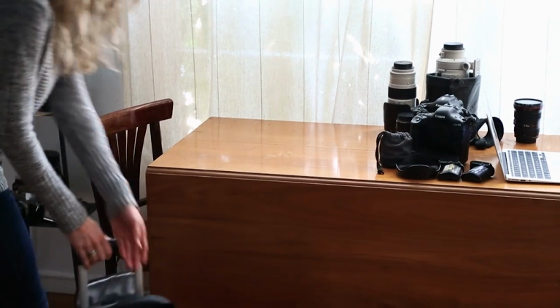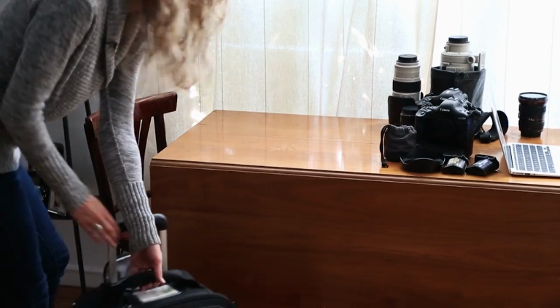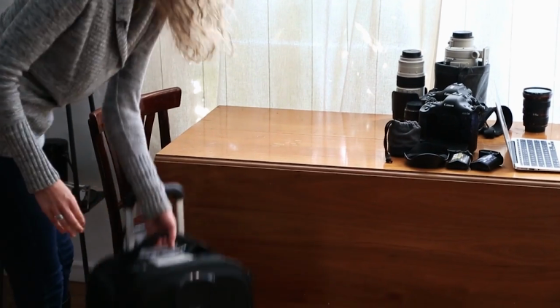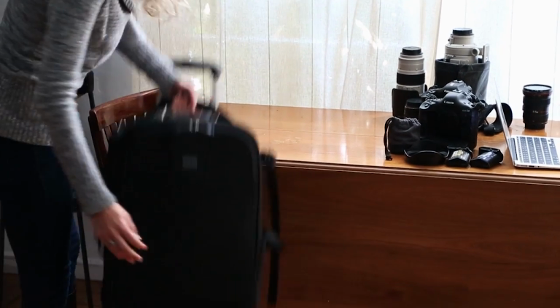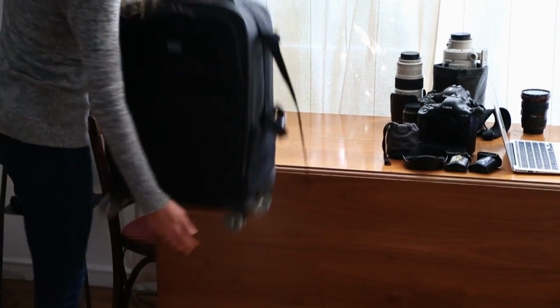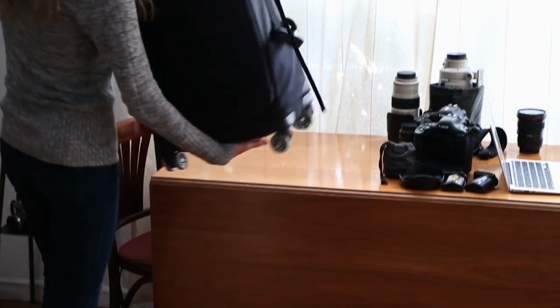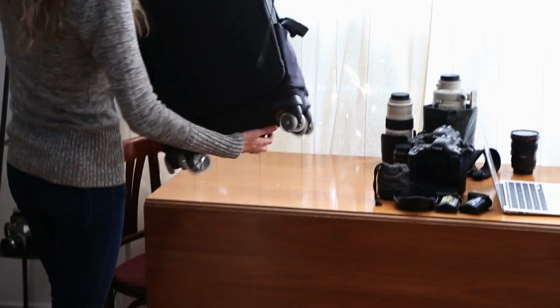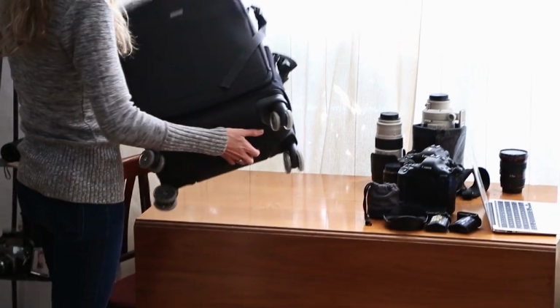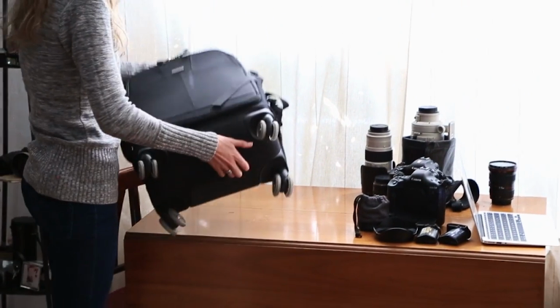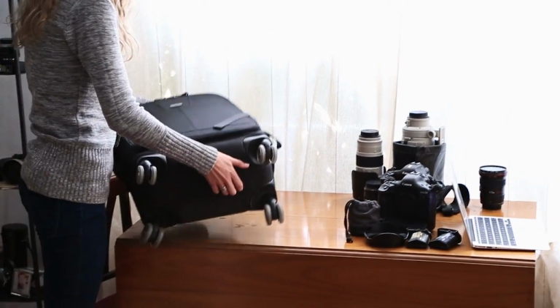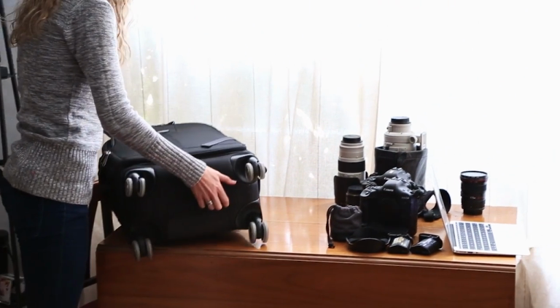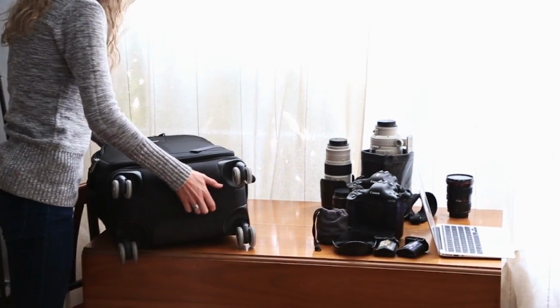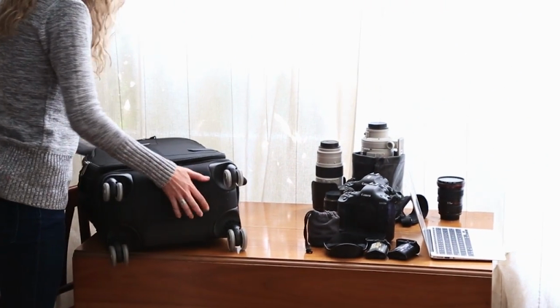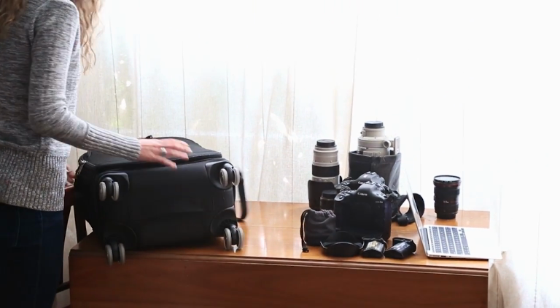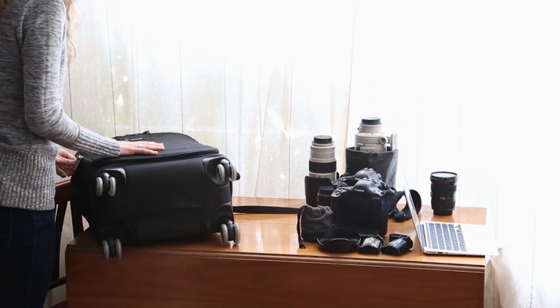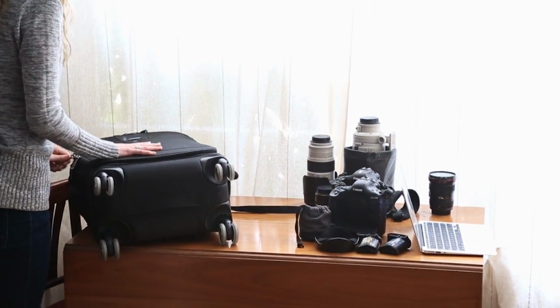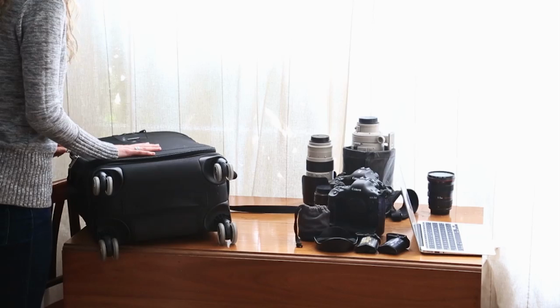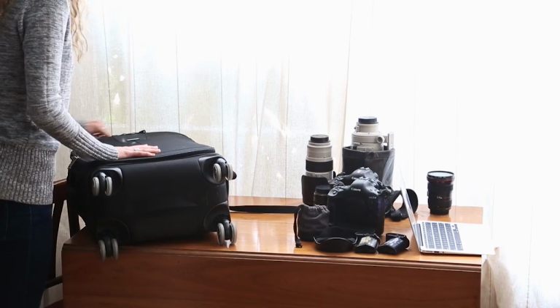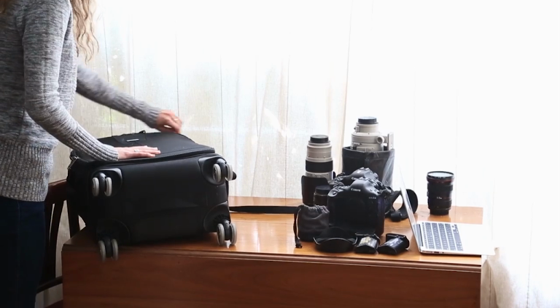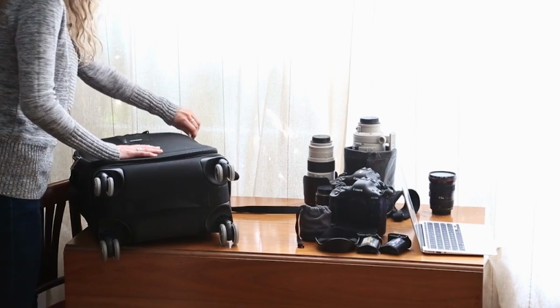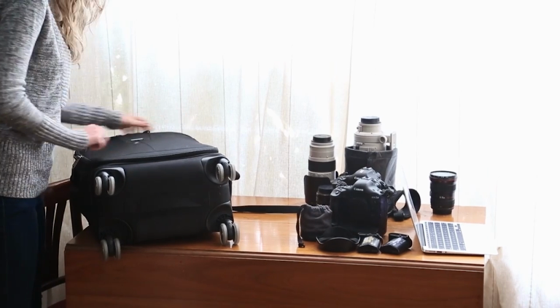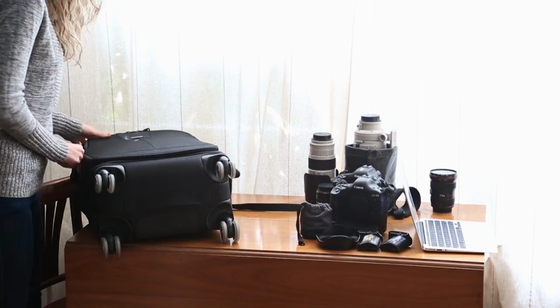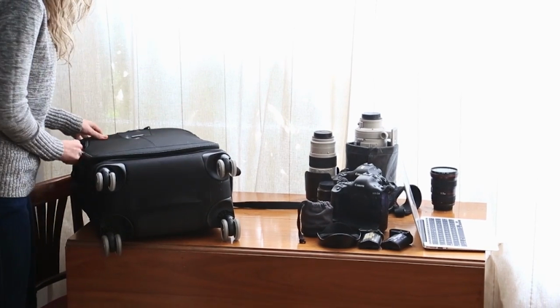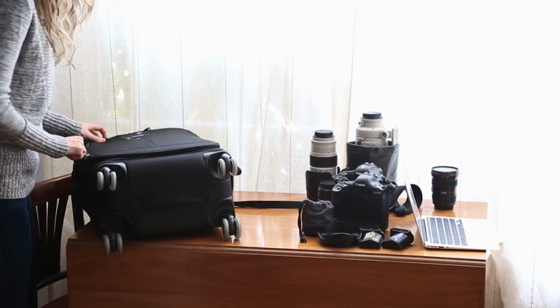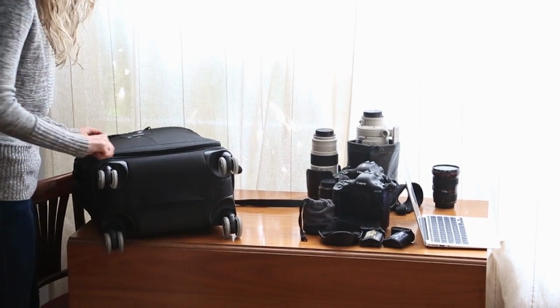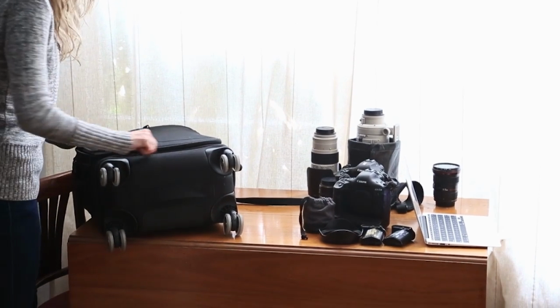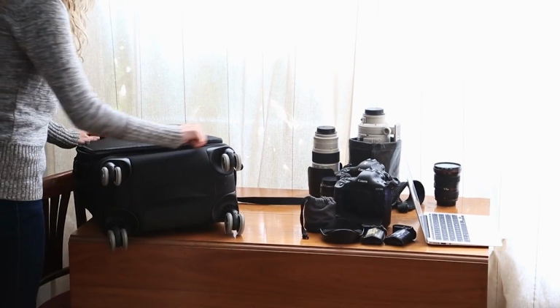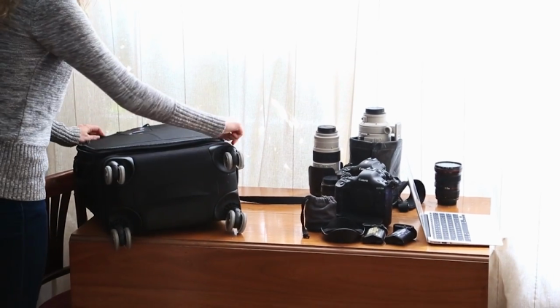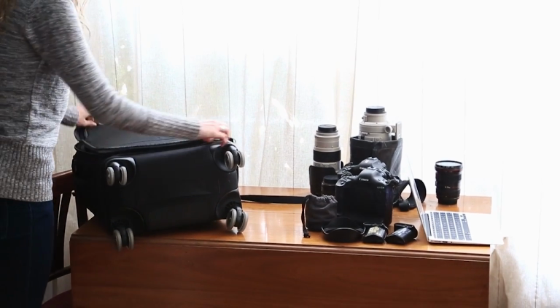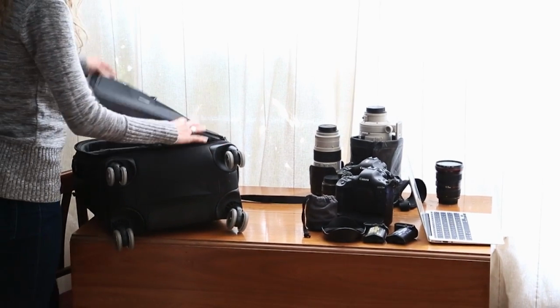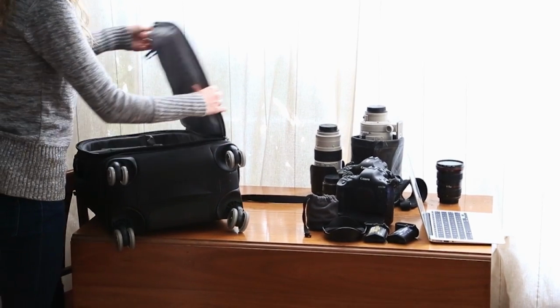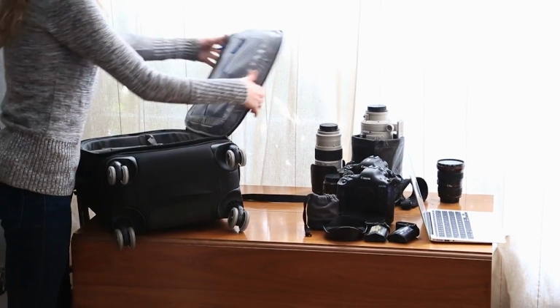I love using roller bags if you're walking very far from a parking lot — wherever you are, it's great to be able to roll there instead of carry it all on your back.